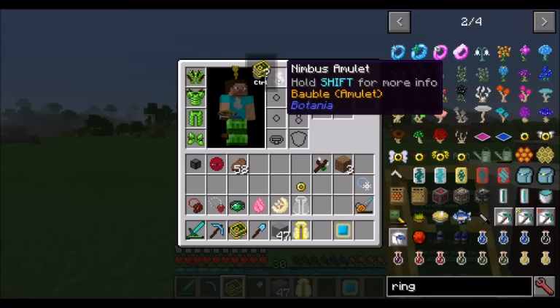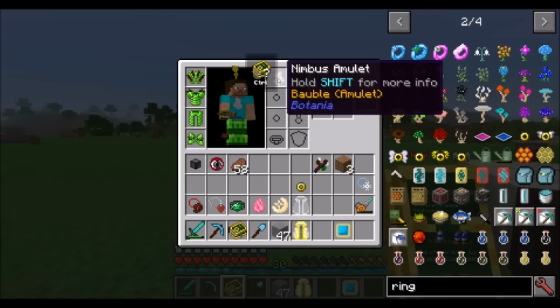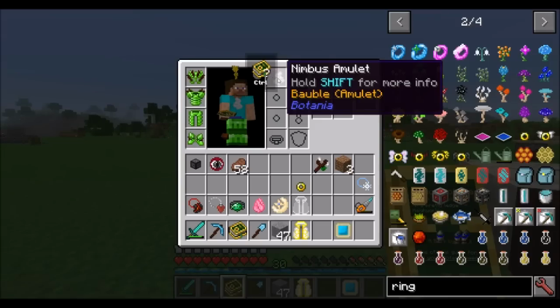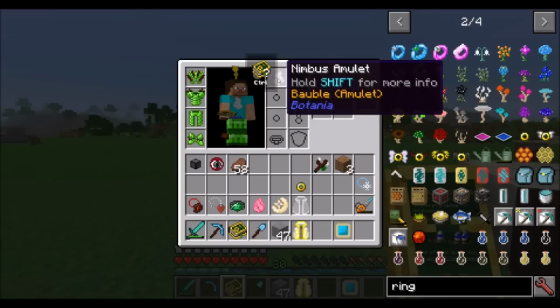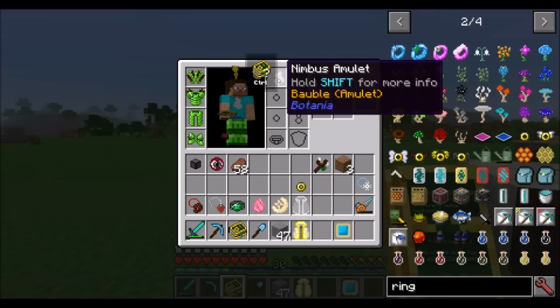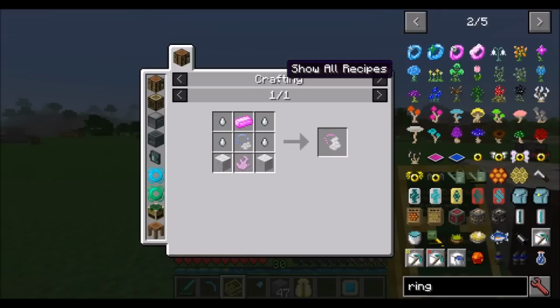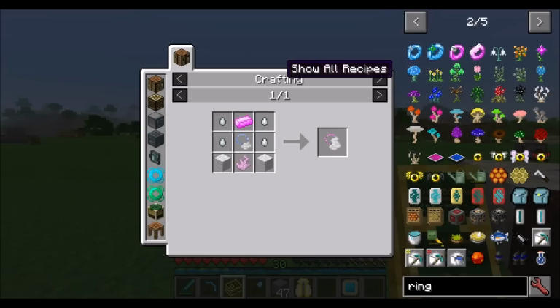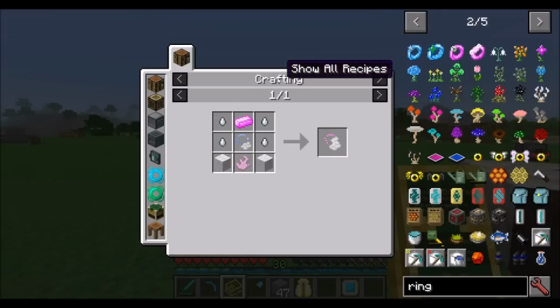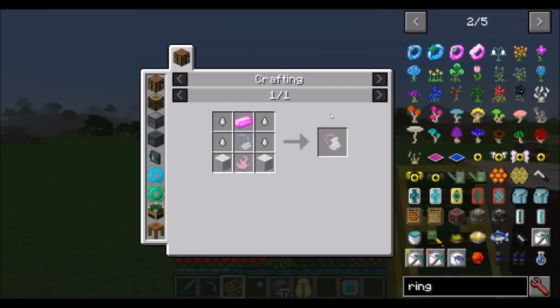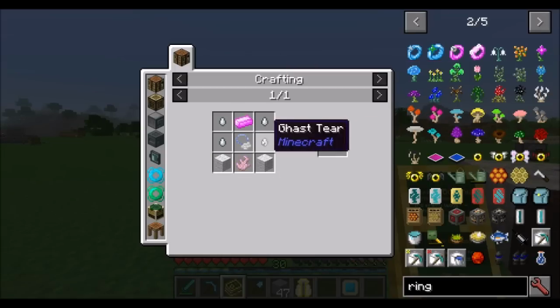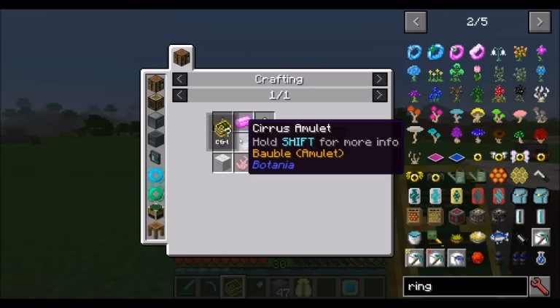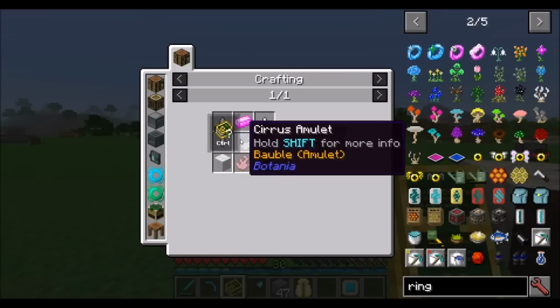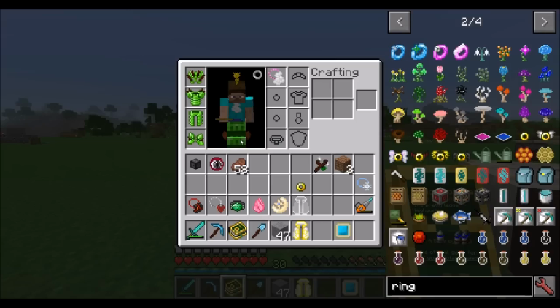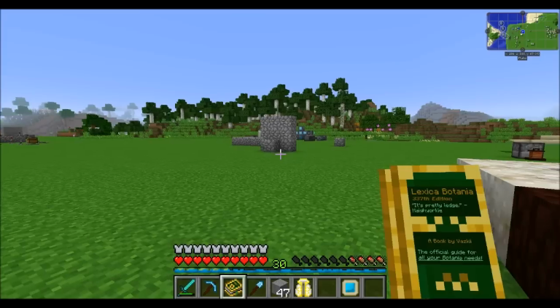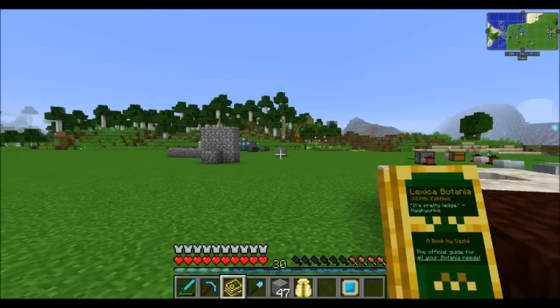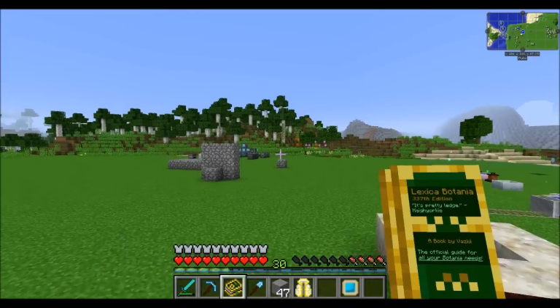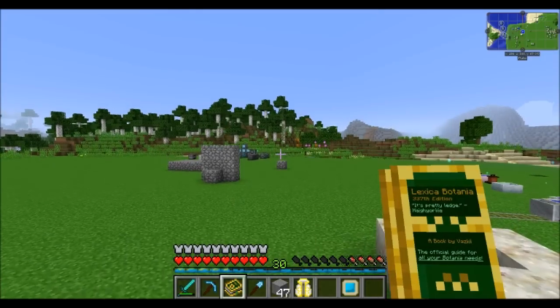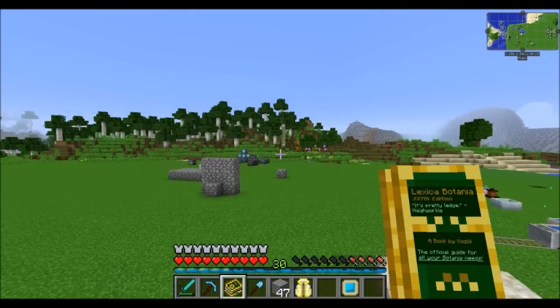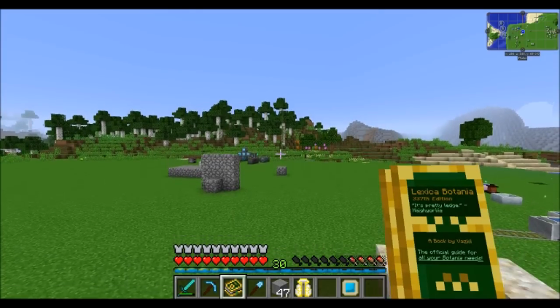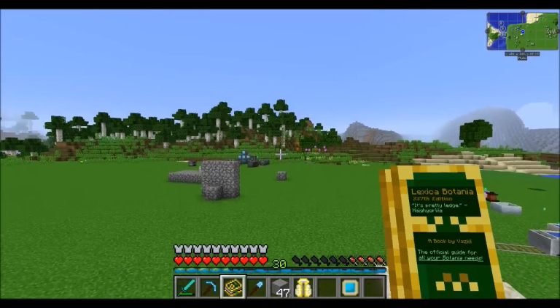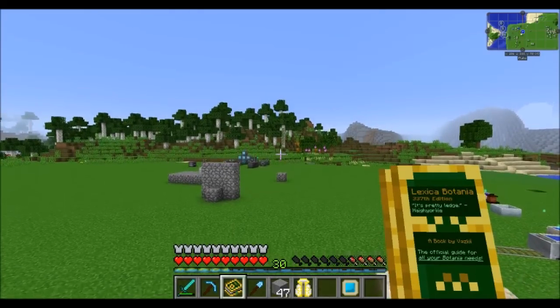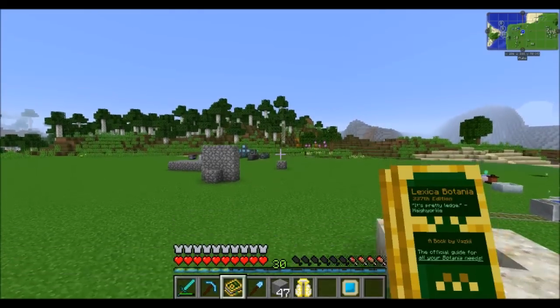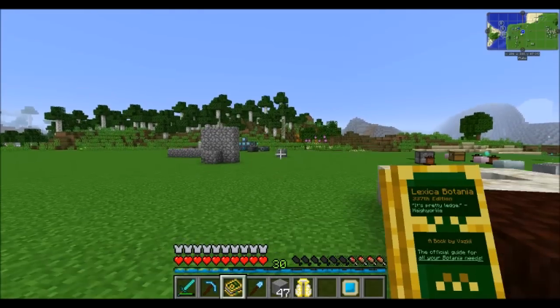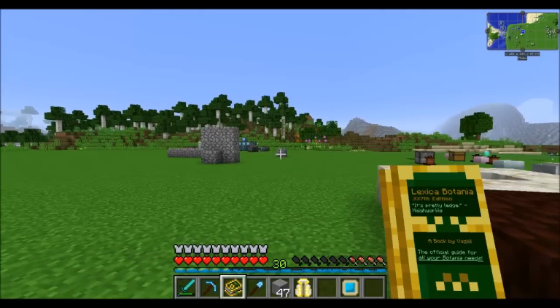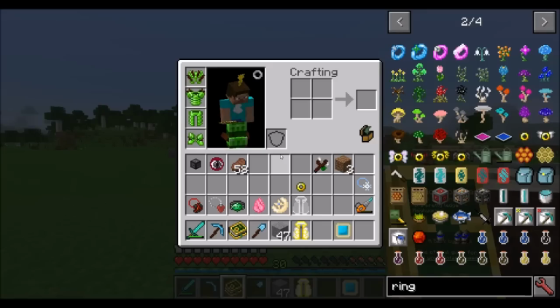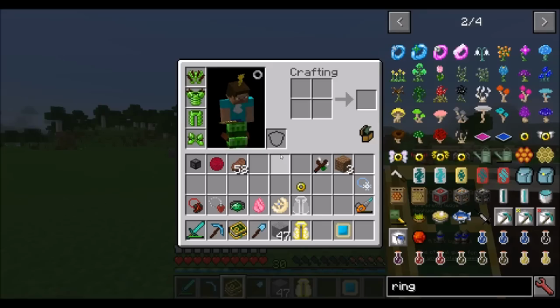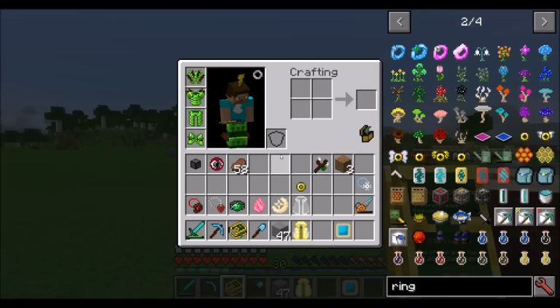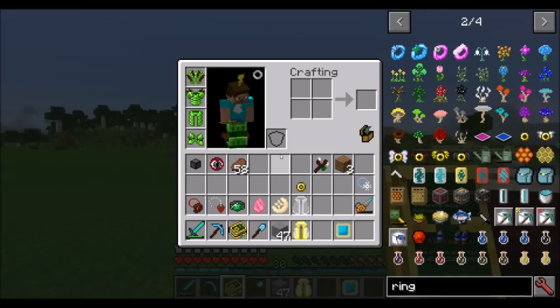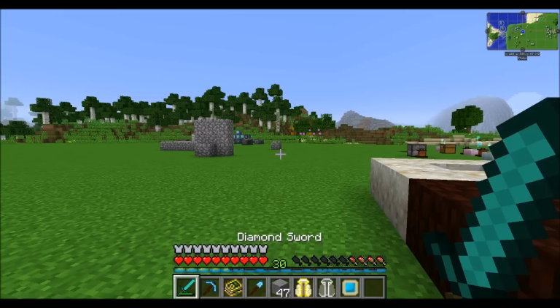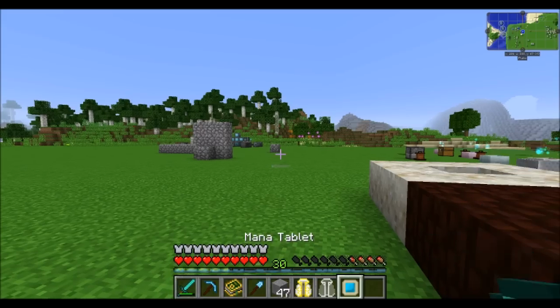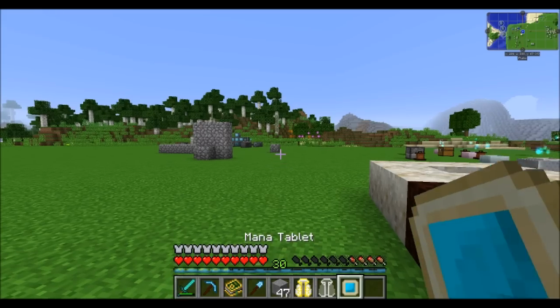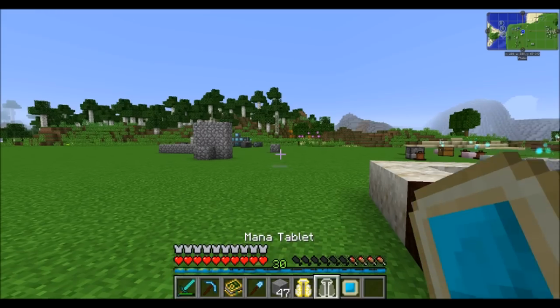Next up the nimbus amulet — basically a triple jump. Cool.